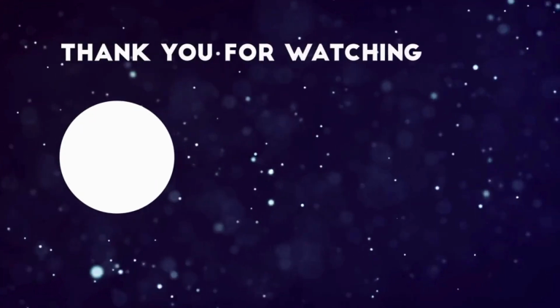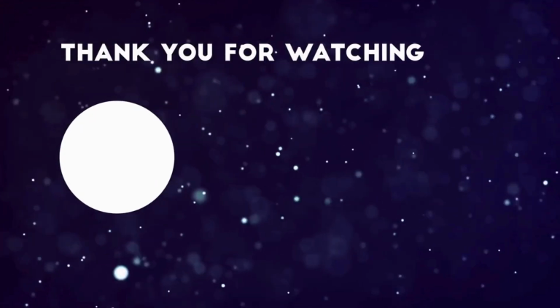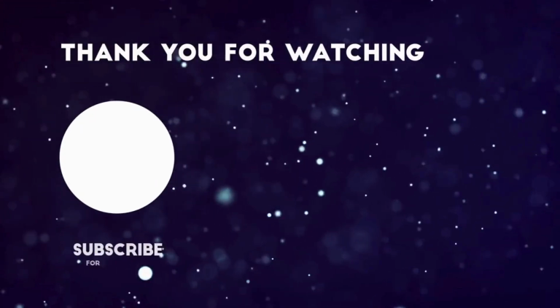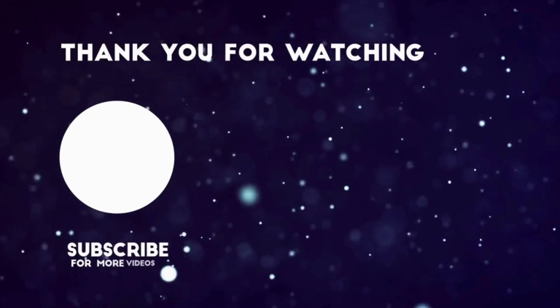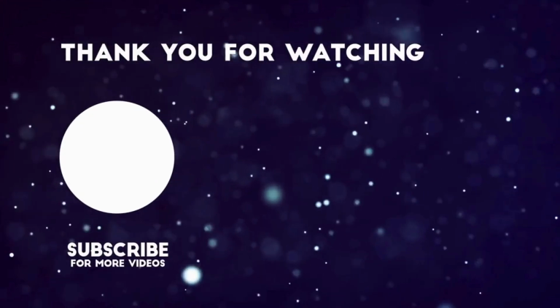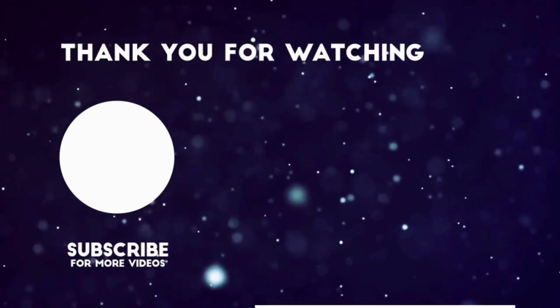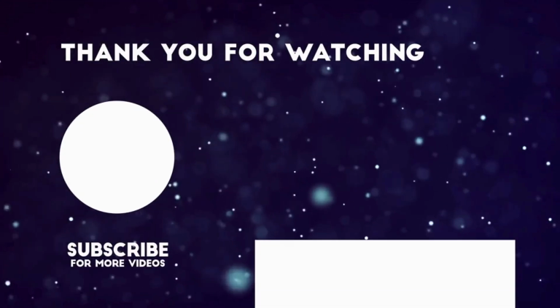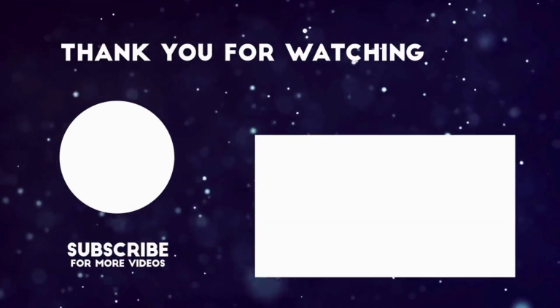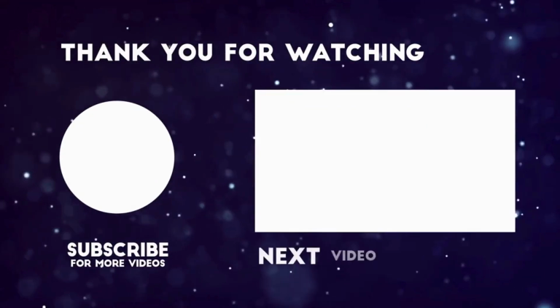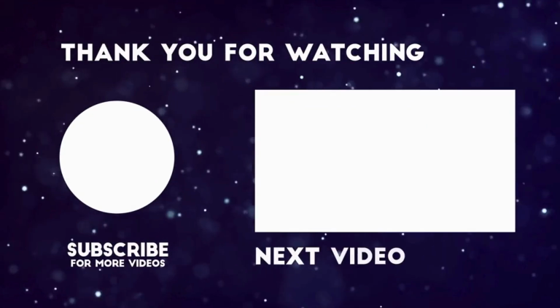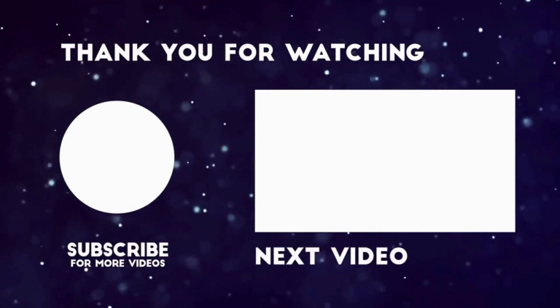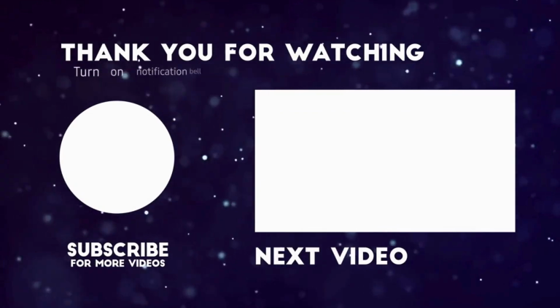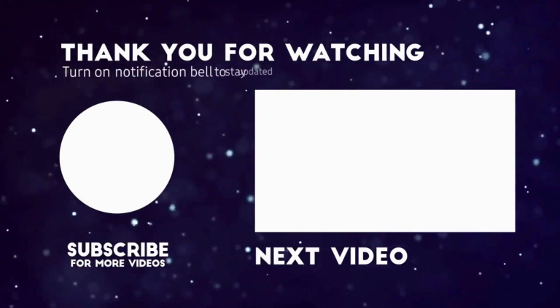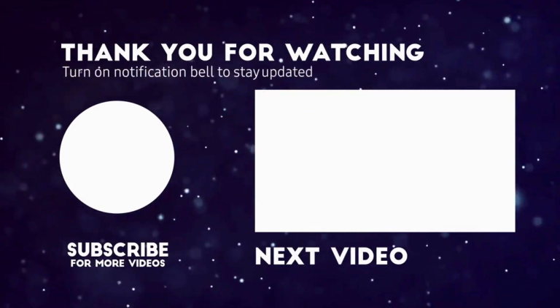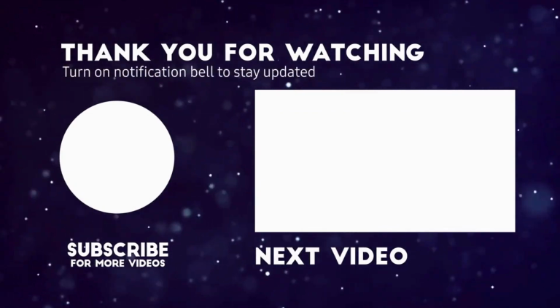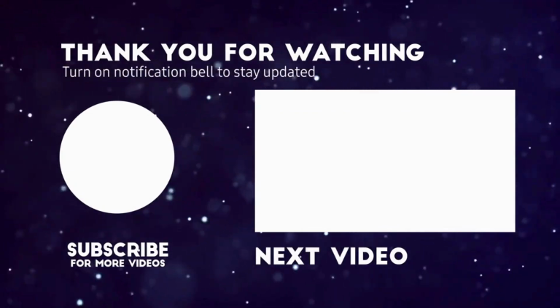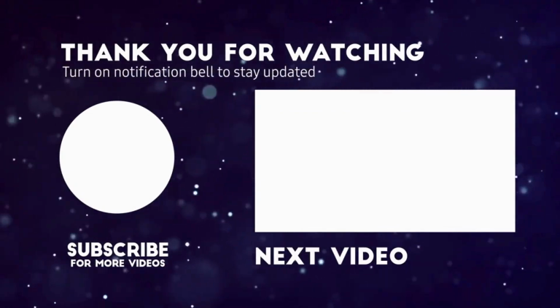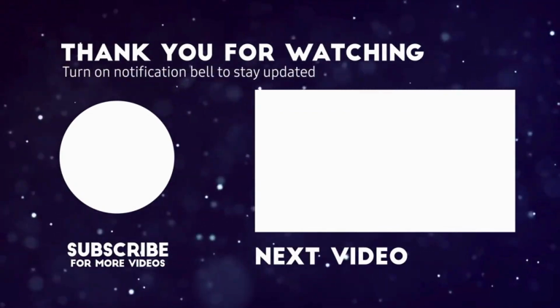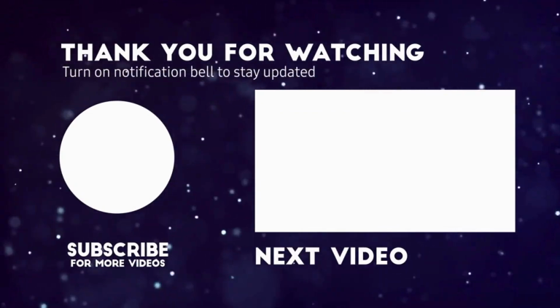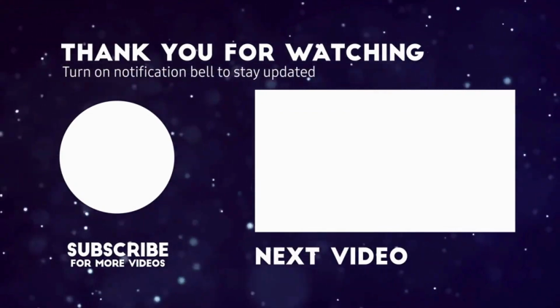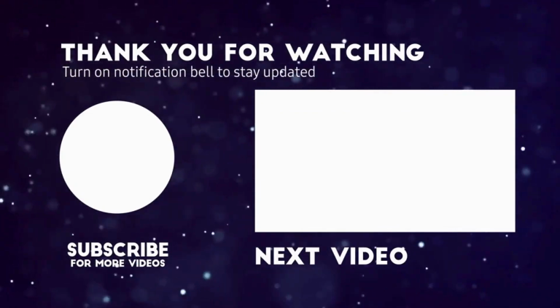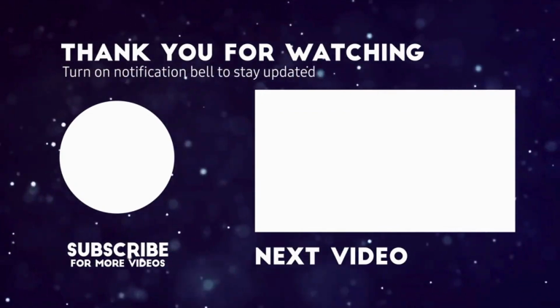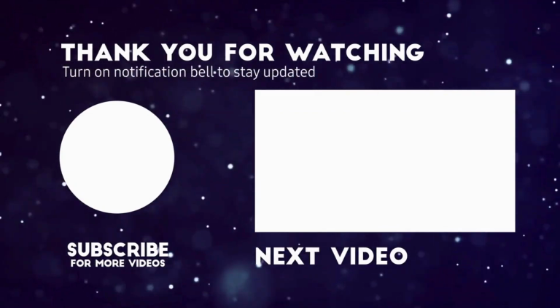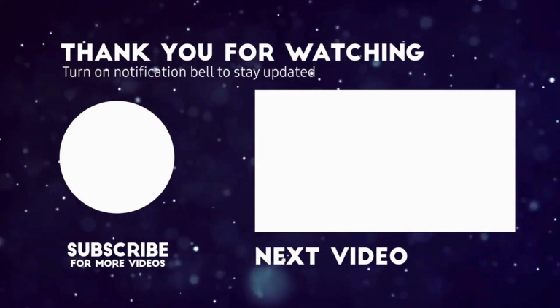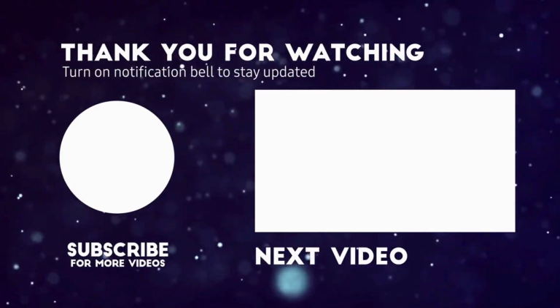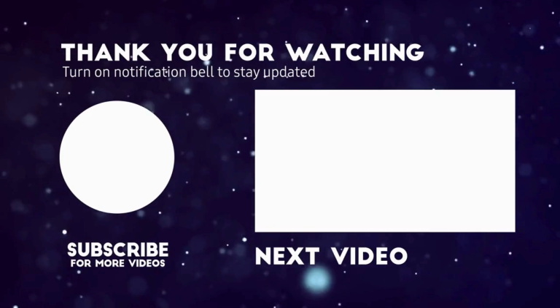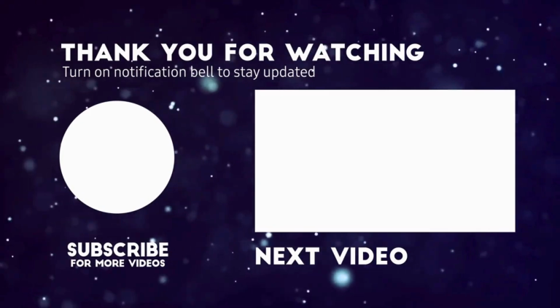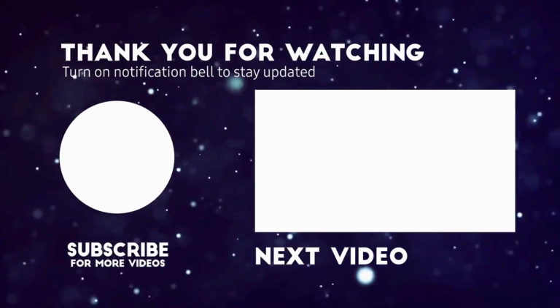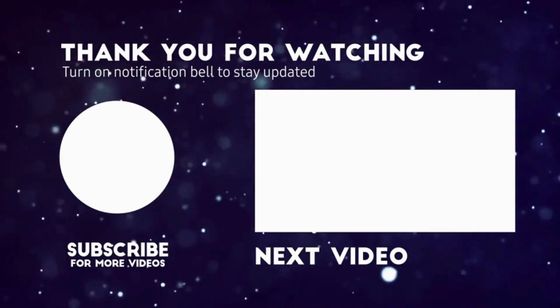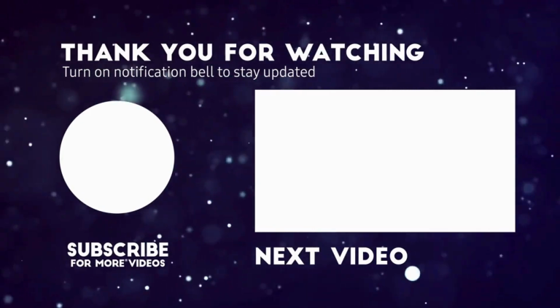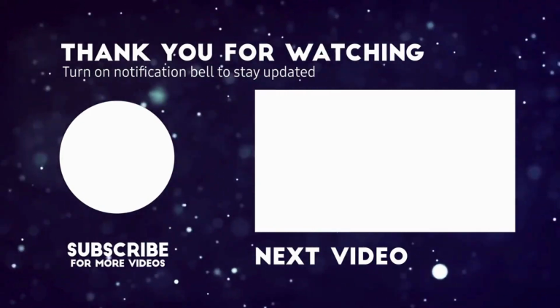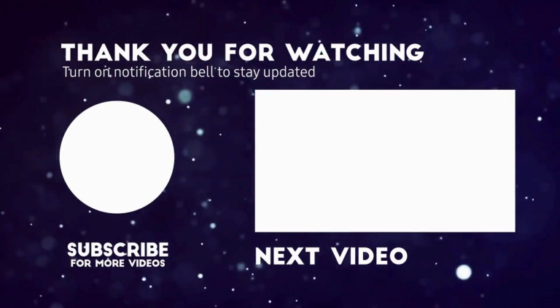Hope you are benefited from this quiz. Comment your score below. Take care, stay blessed. Thank you so much. You are with biologyexamsfor.com.